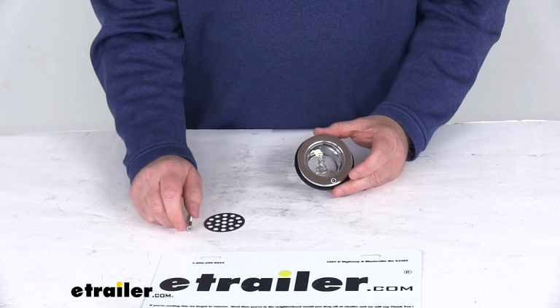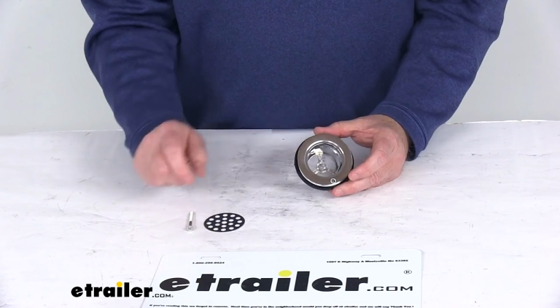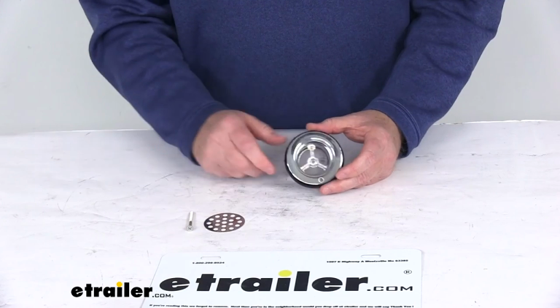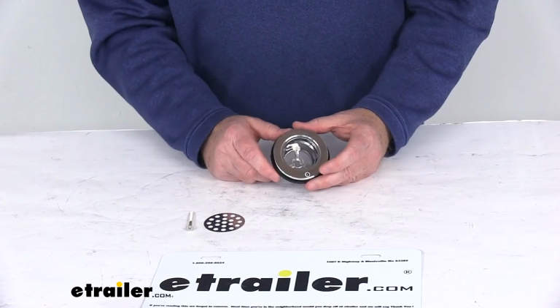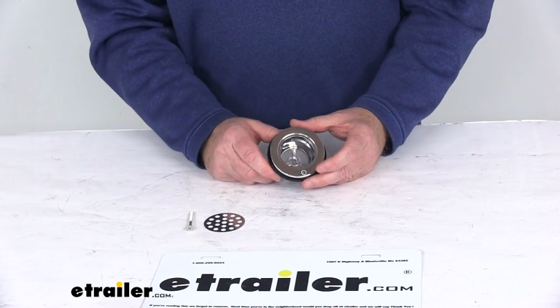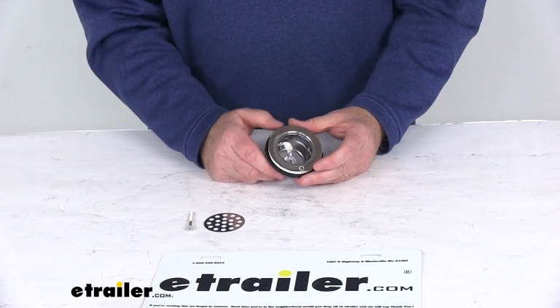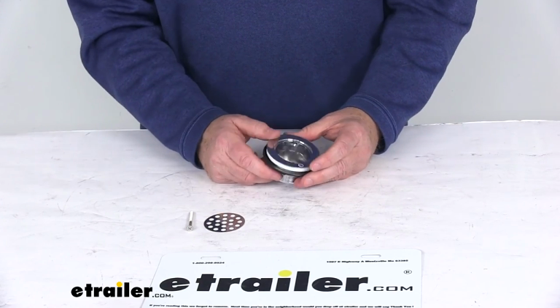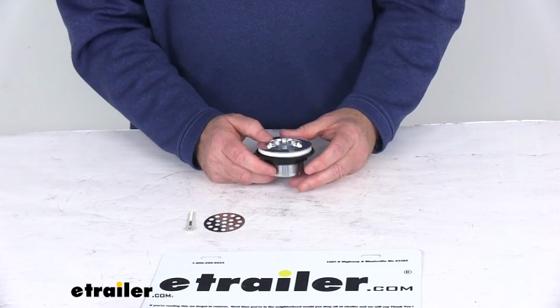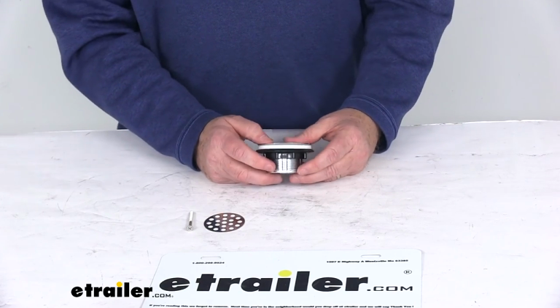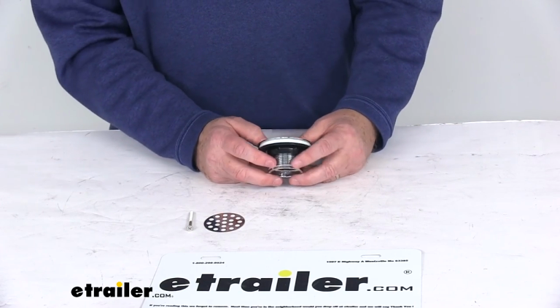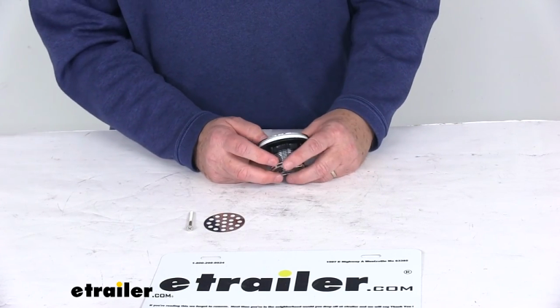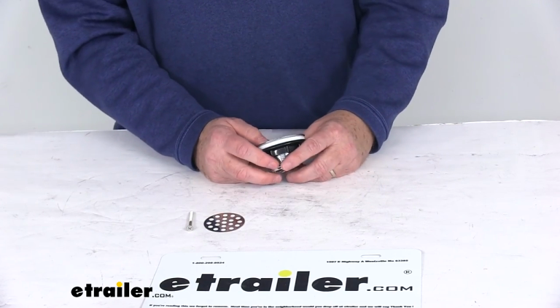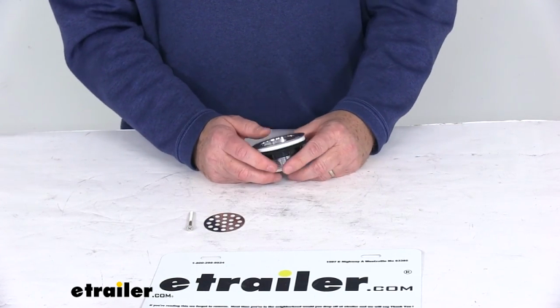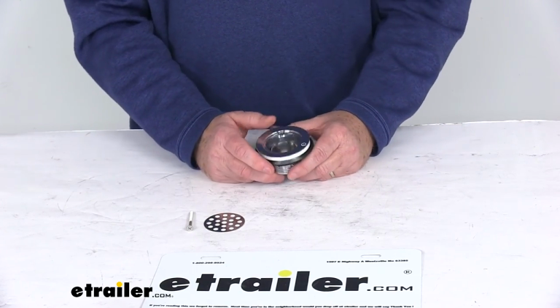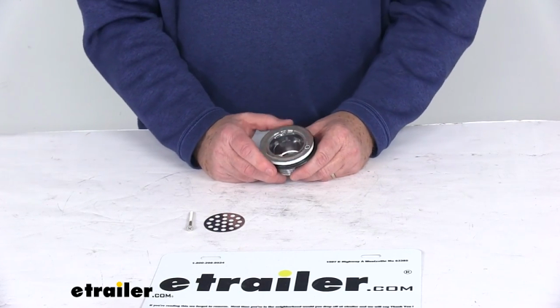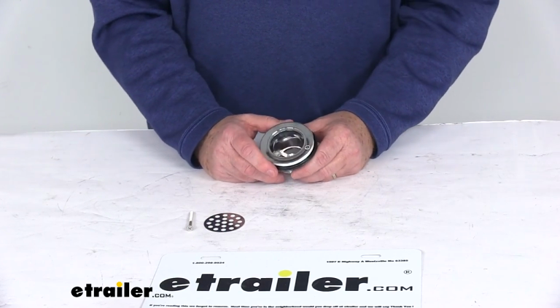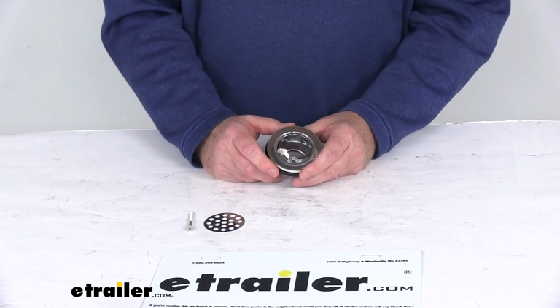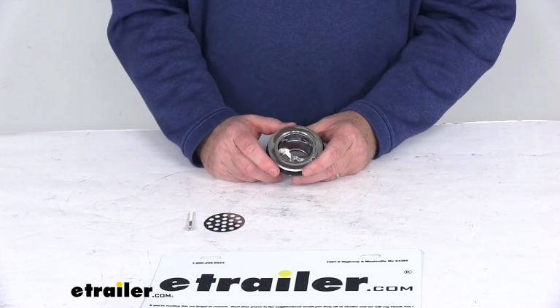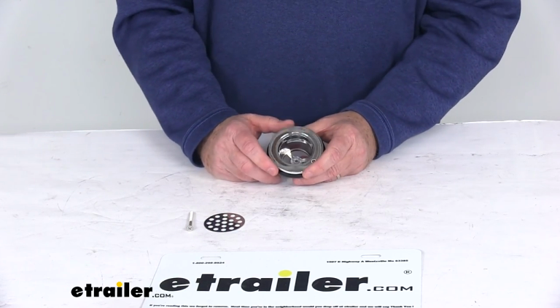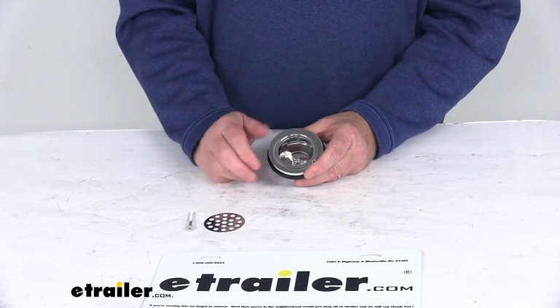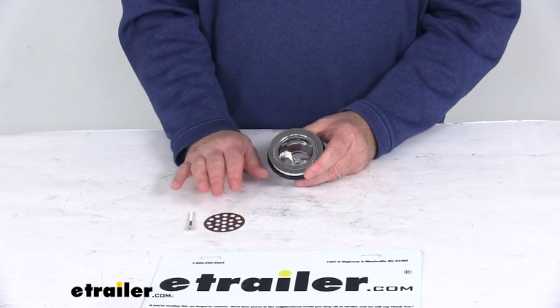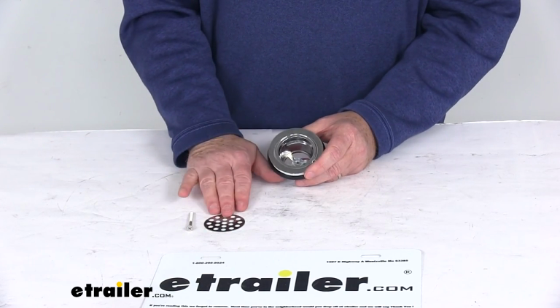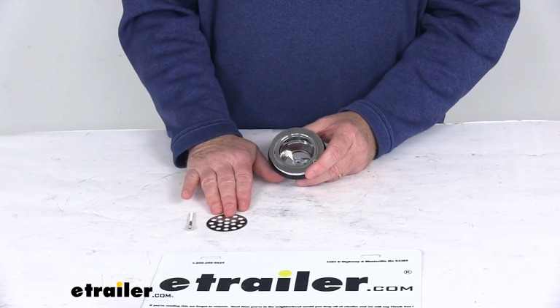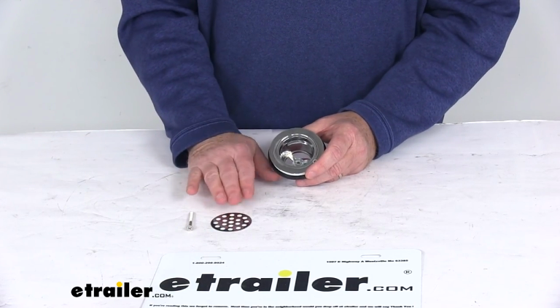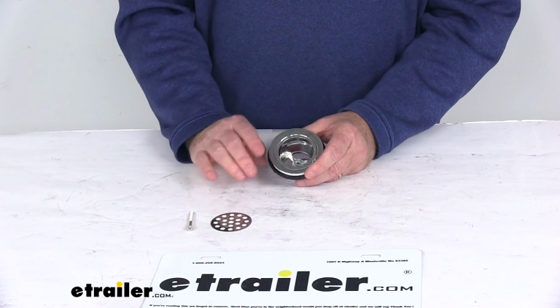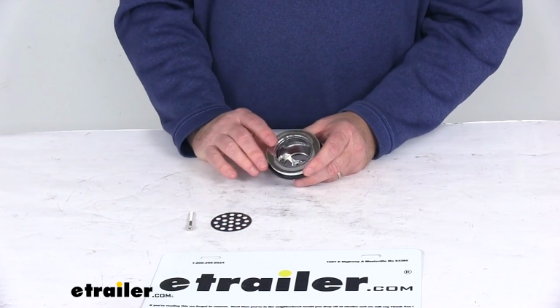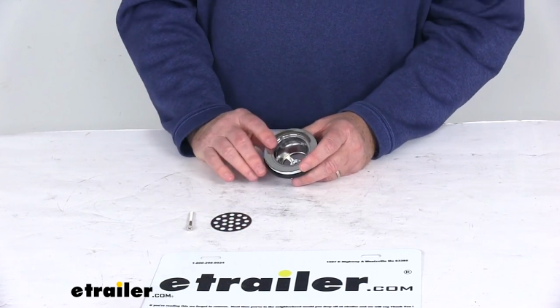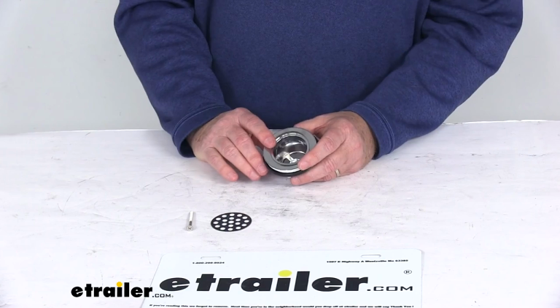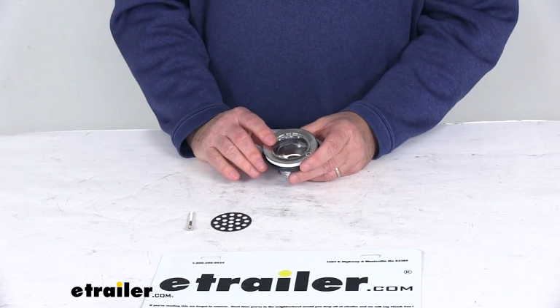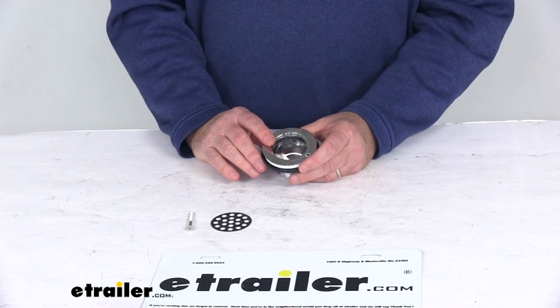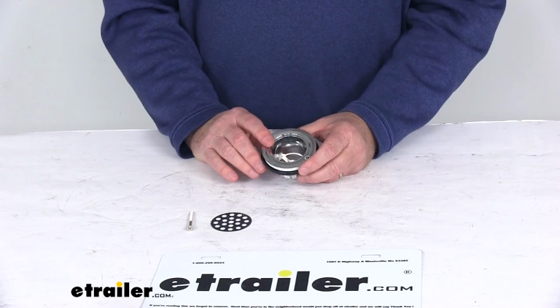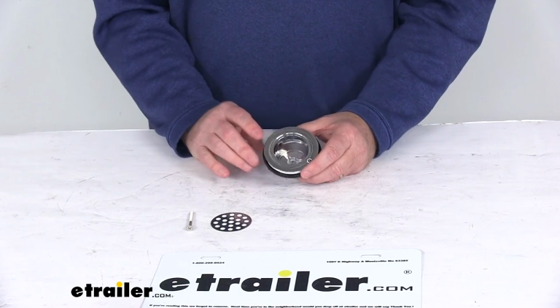That should do it for the review on the plastic shower strainer with the grid for a two-inch diameter drain. Thank you.